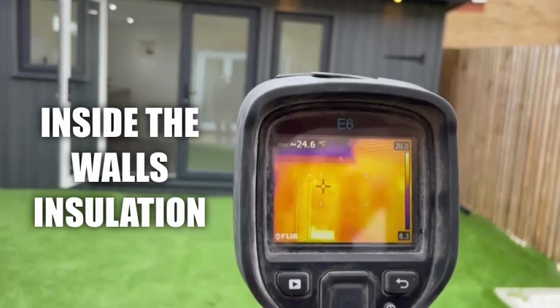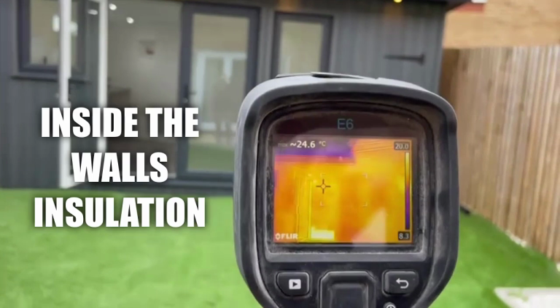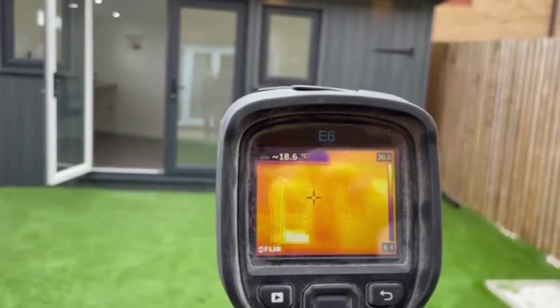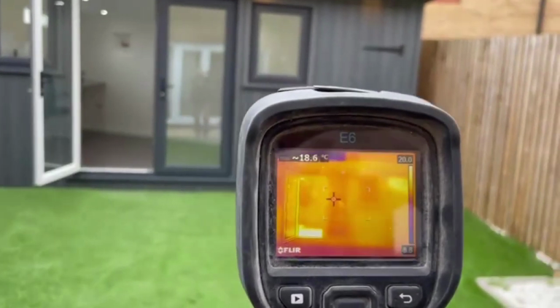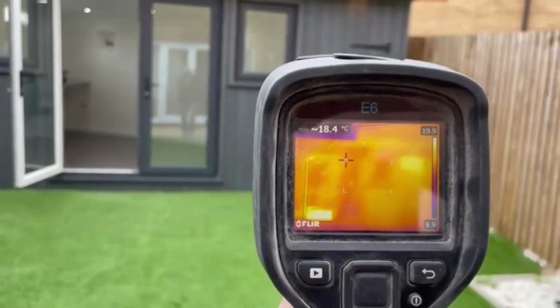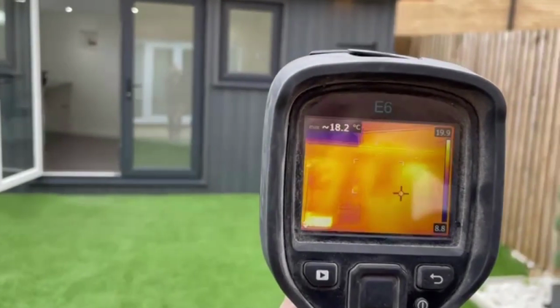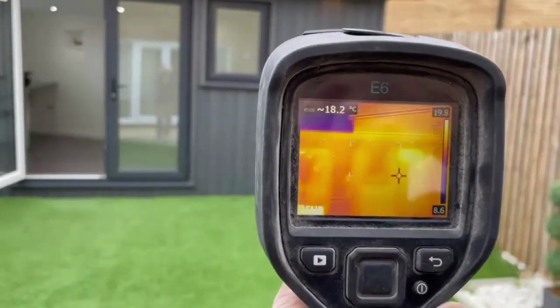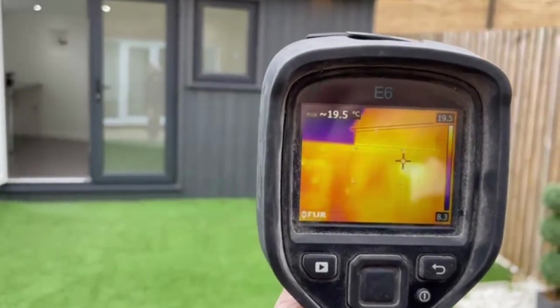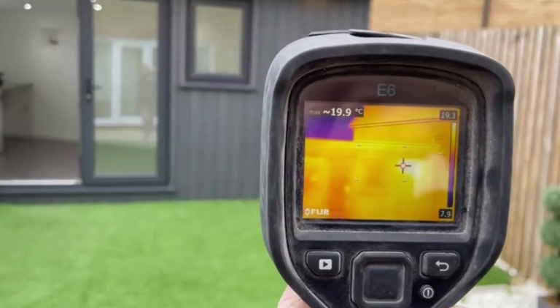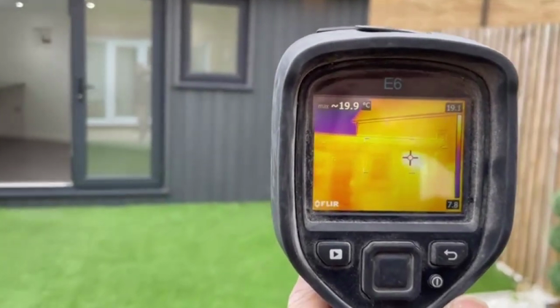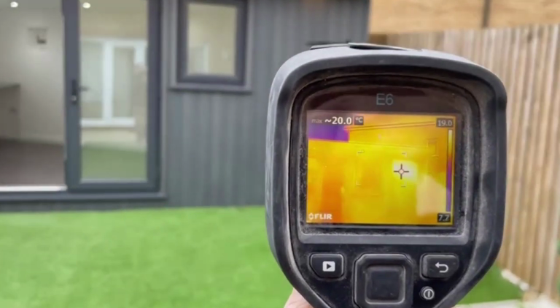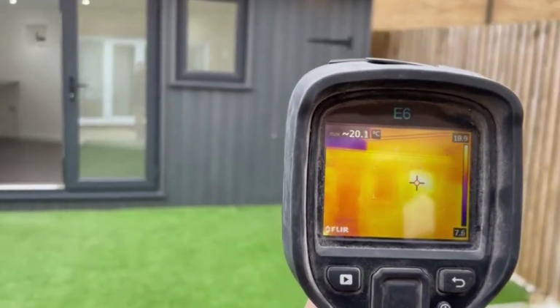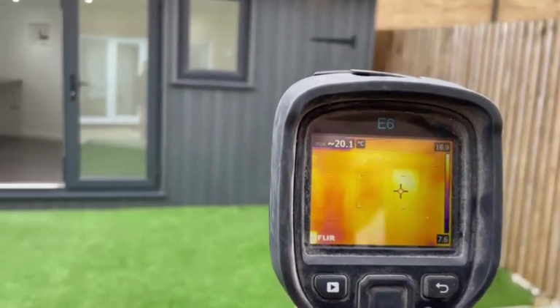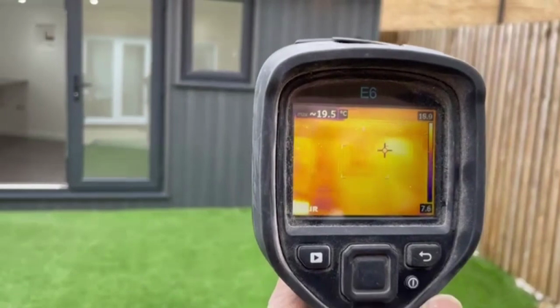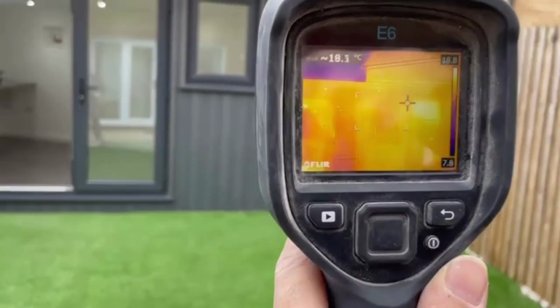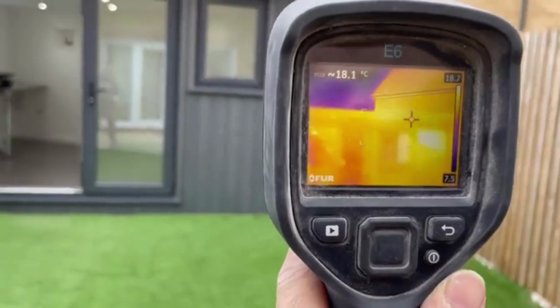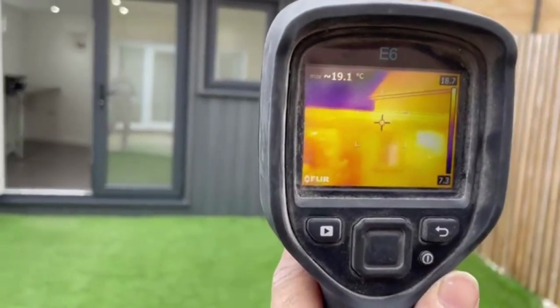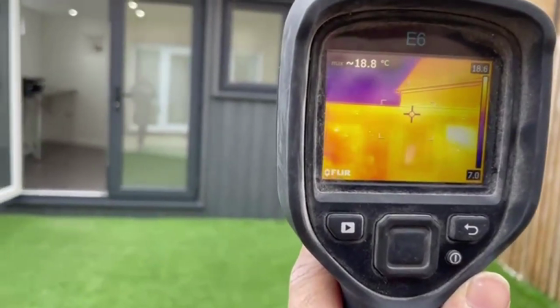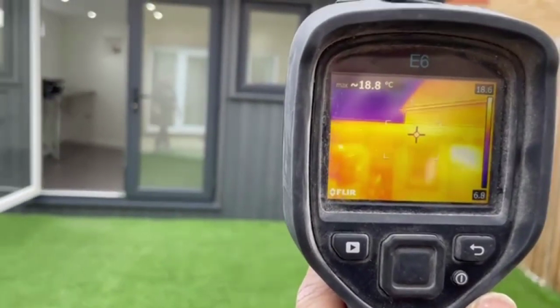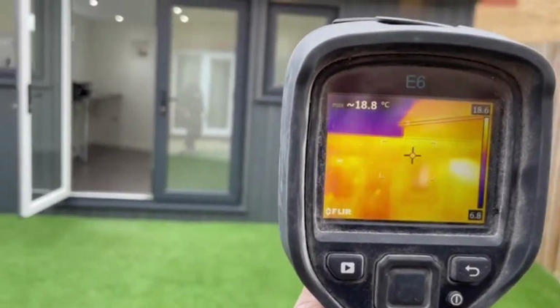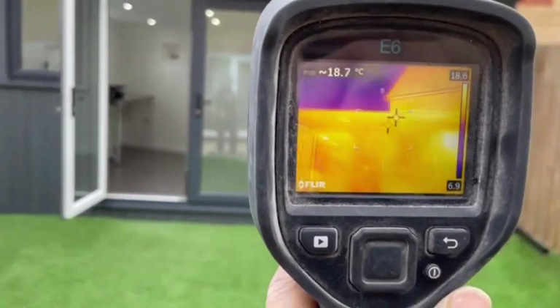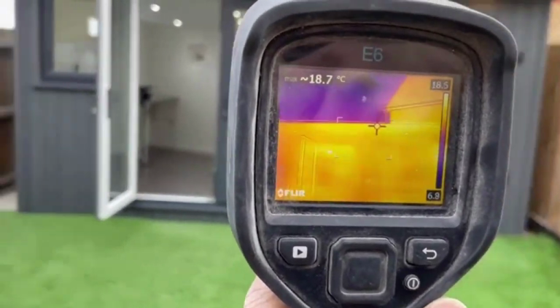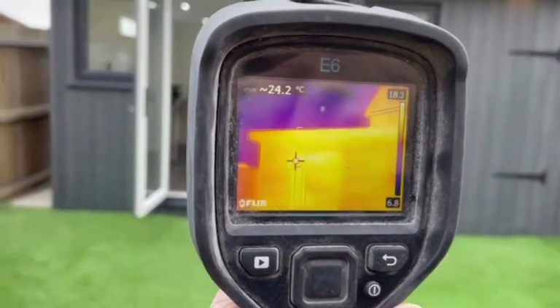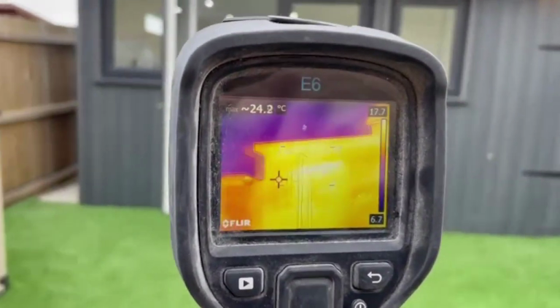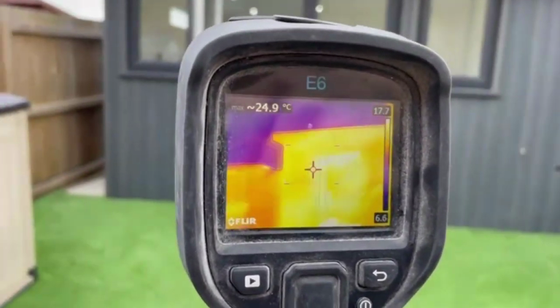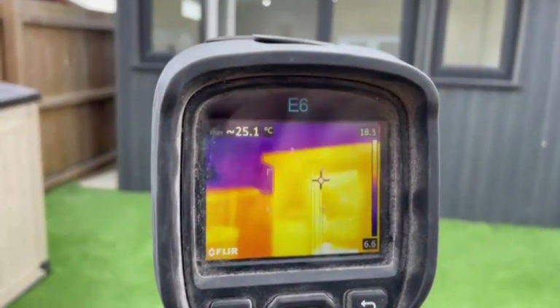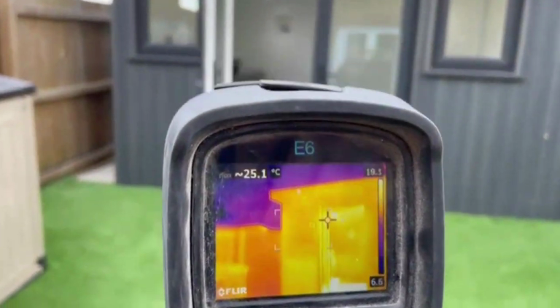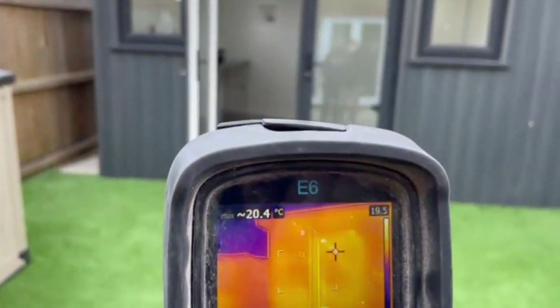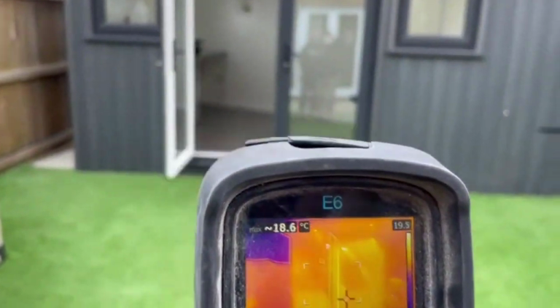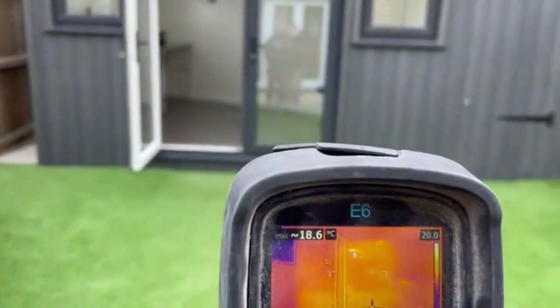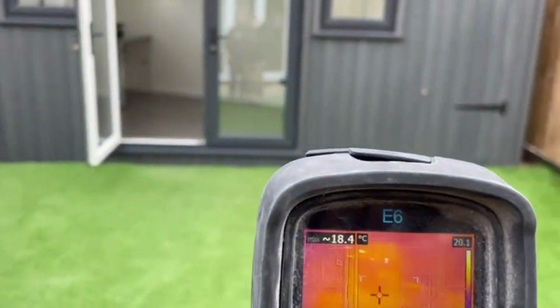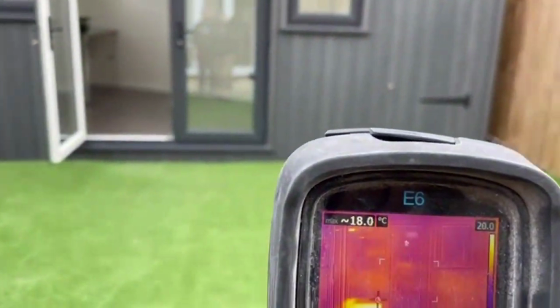There we go — to show you how insulated this garden office is.